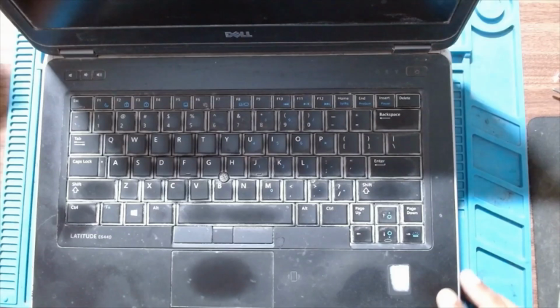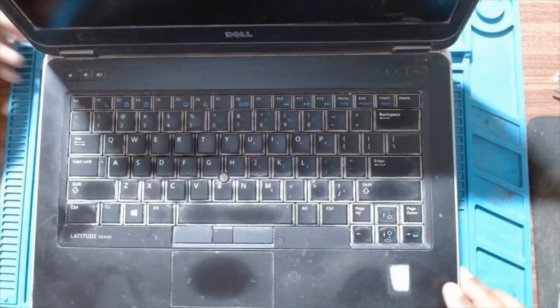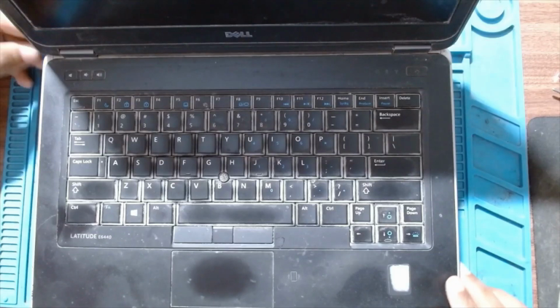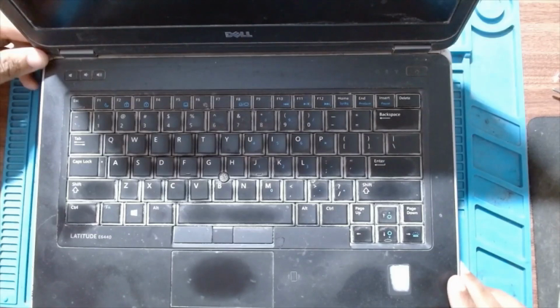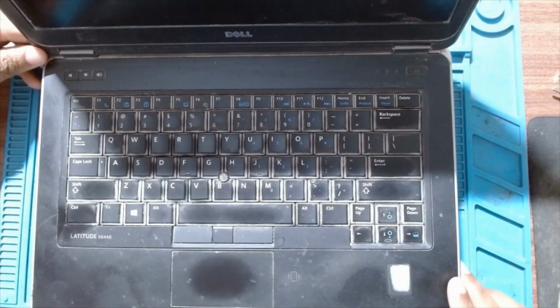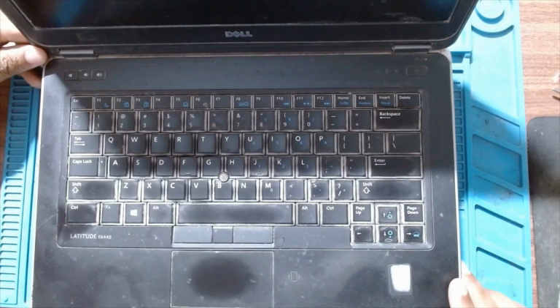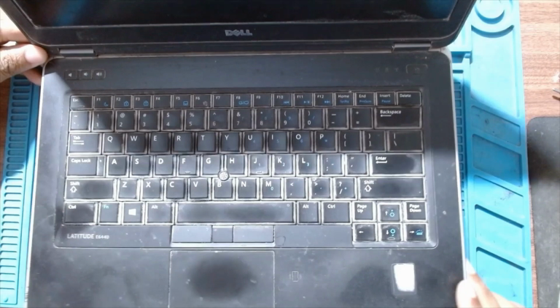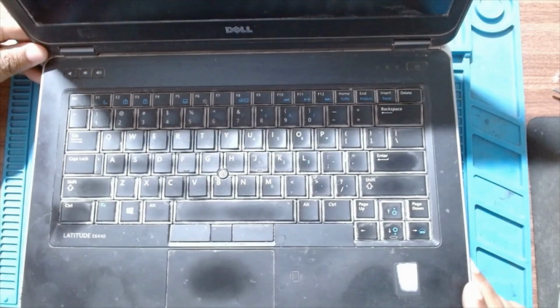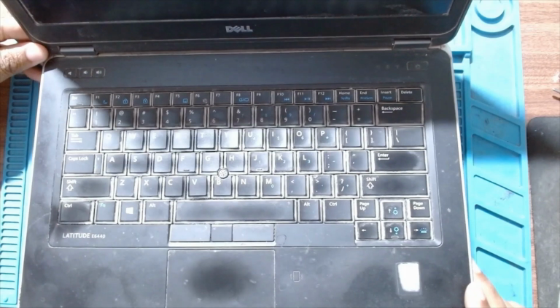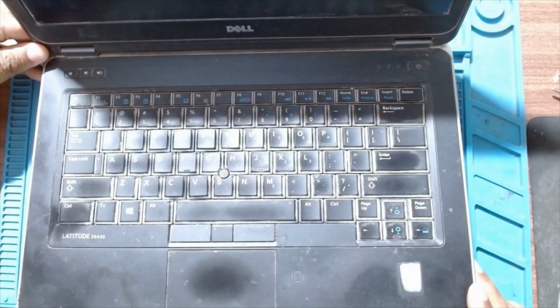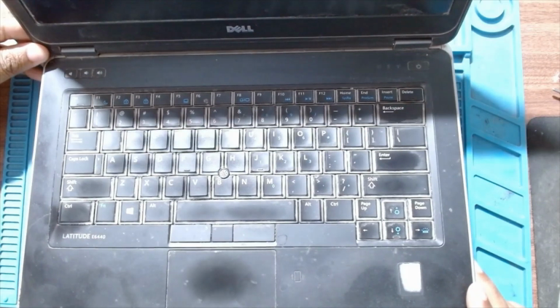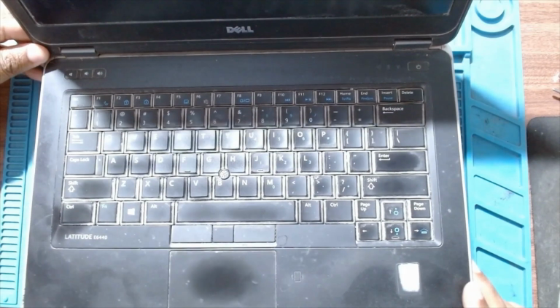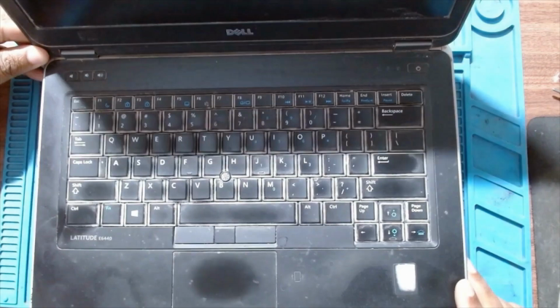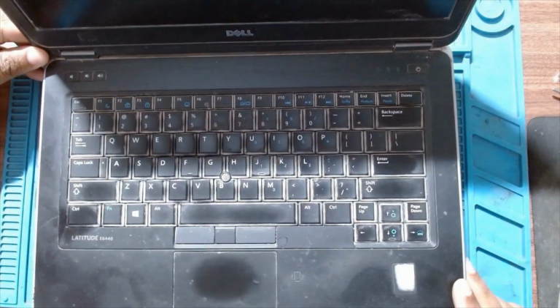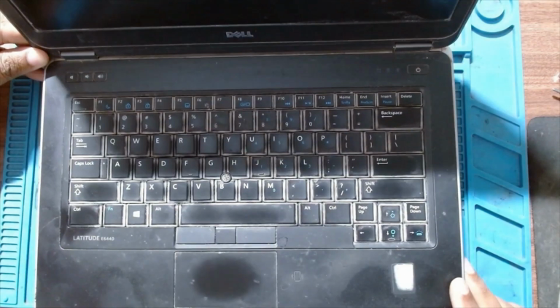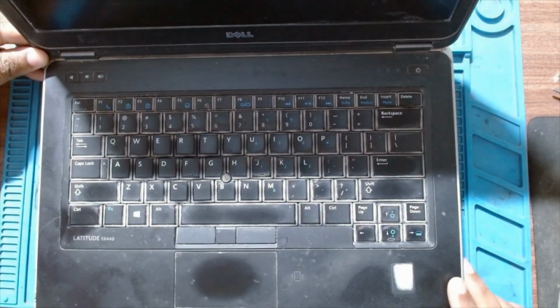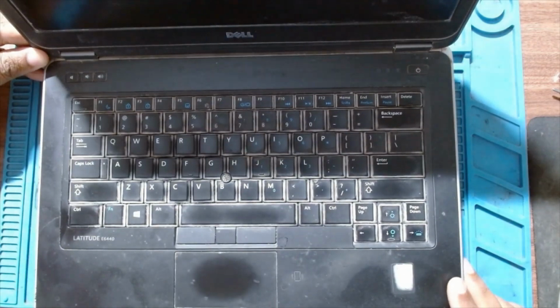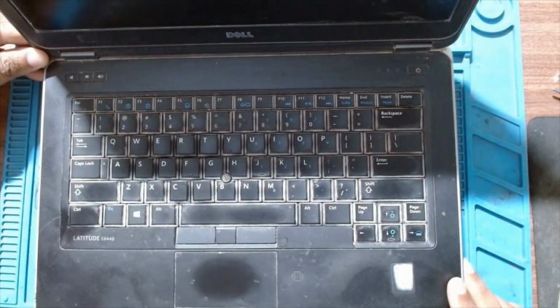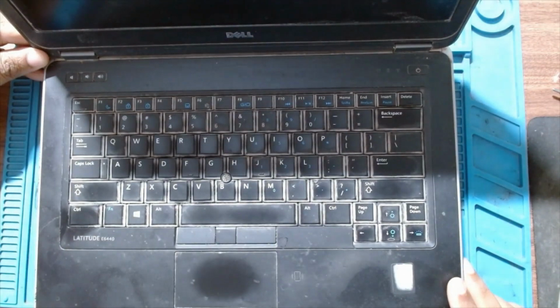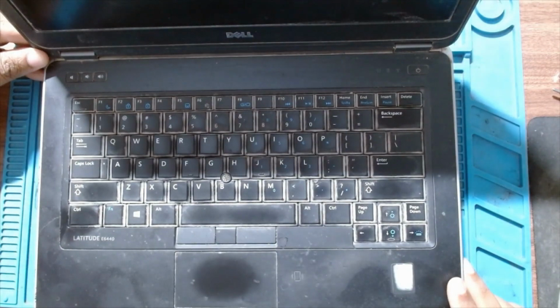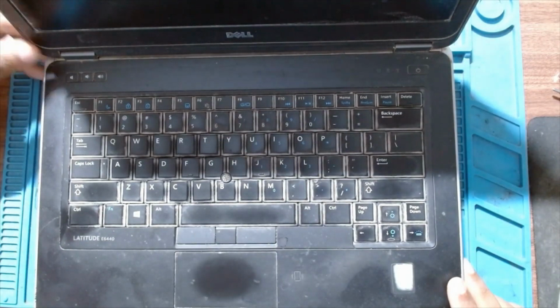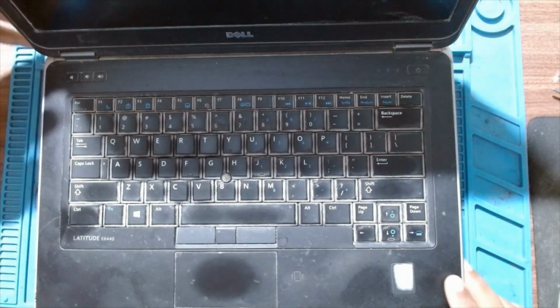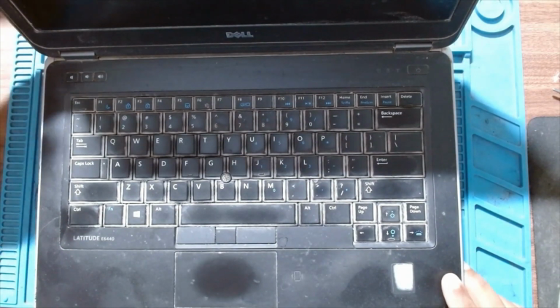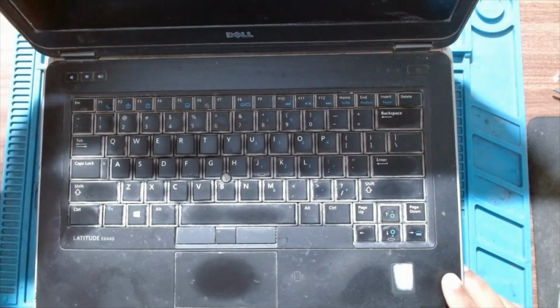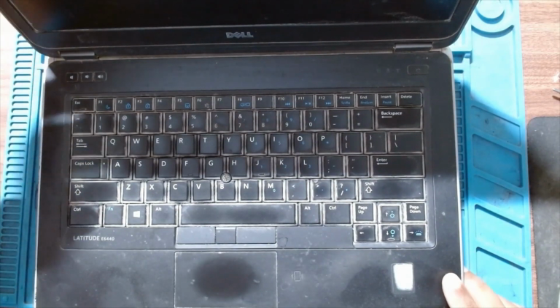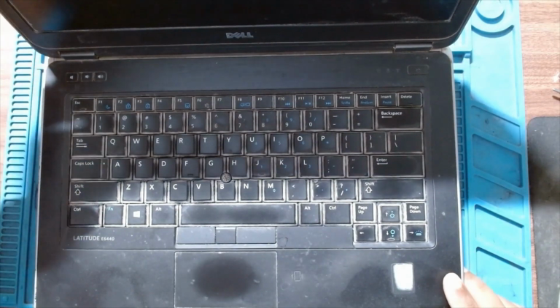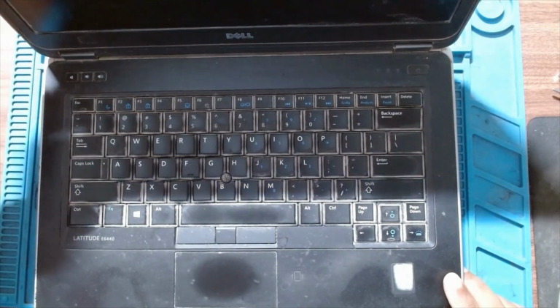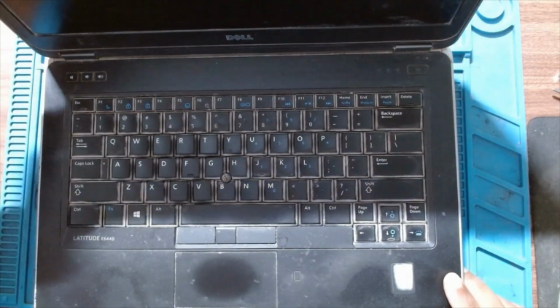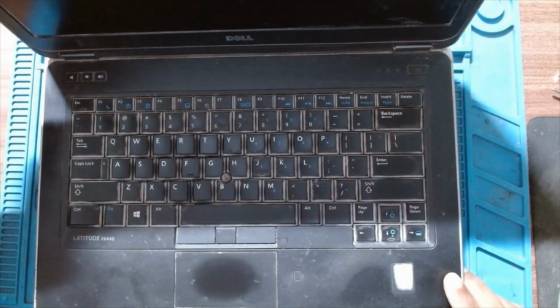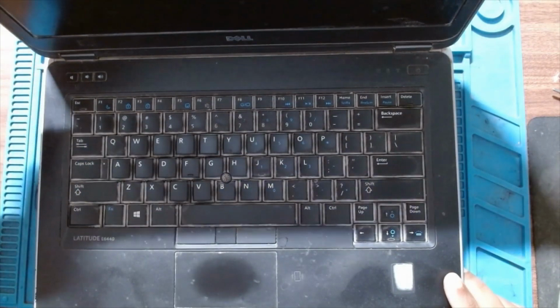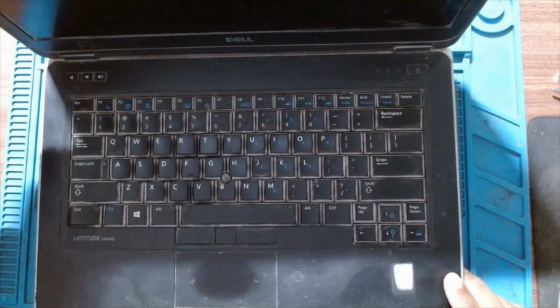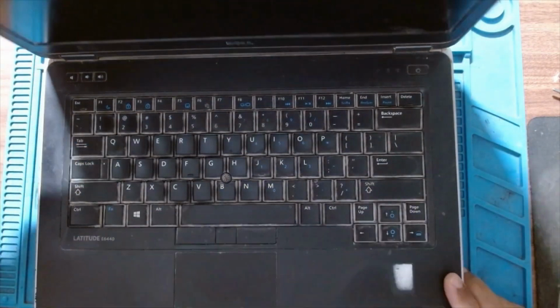Today we have a Dell Latitude E6440 that is giving a fan error. So let's replace the fan.